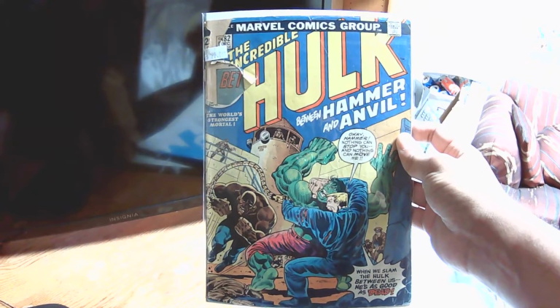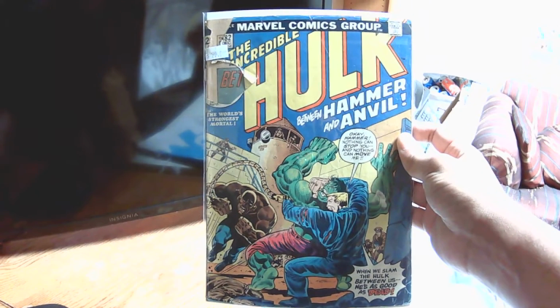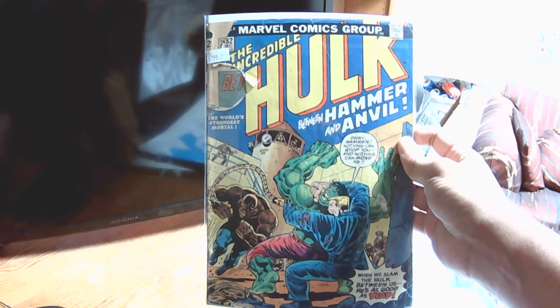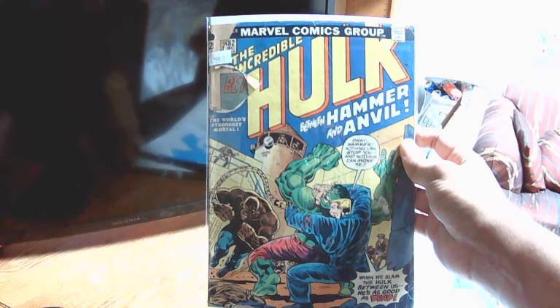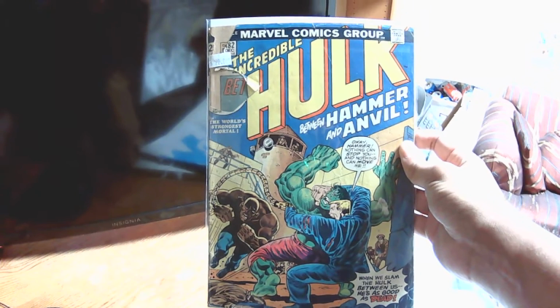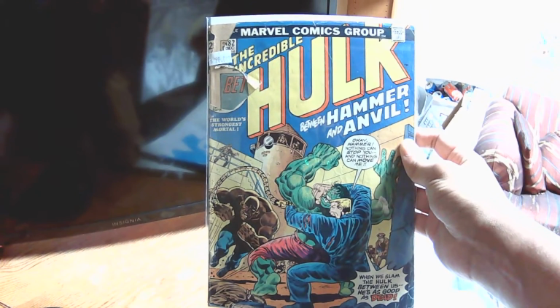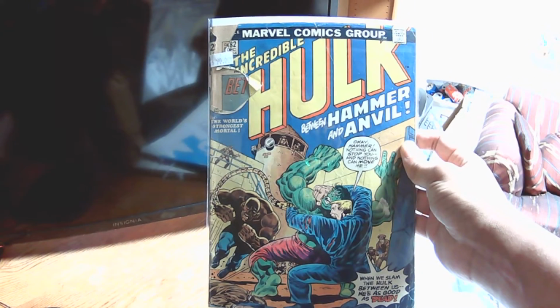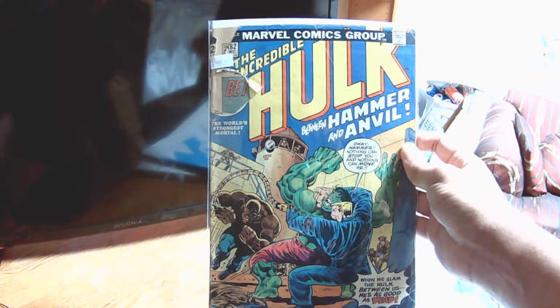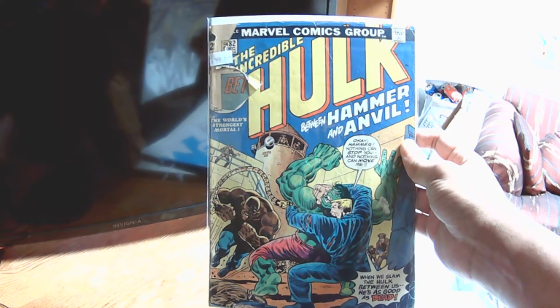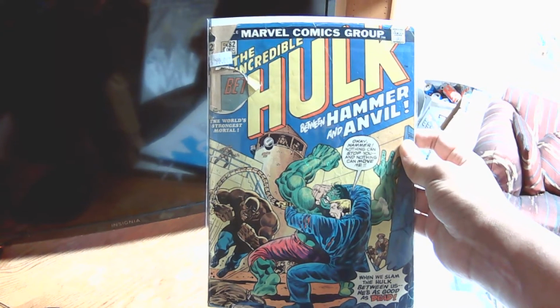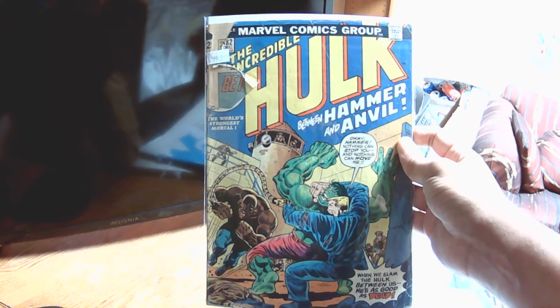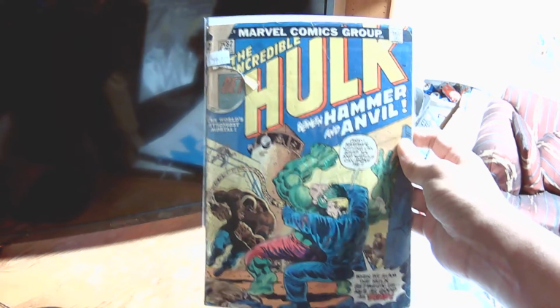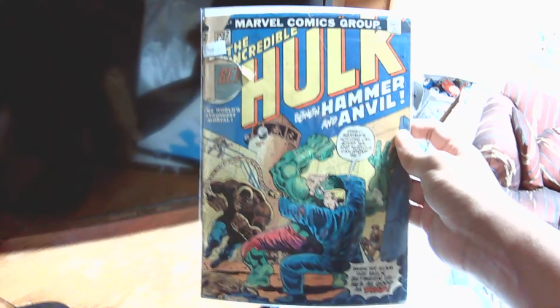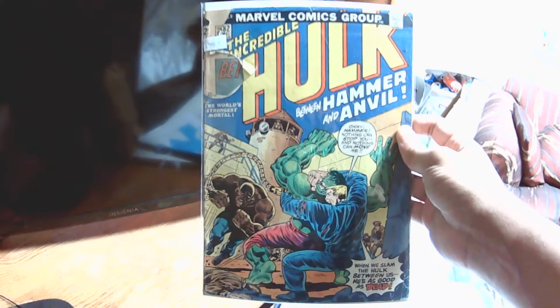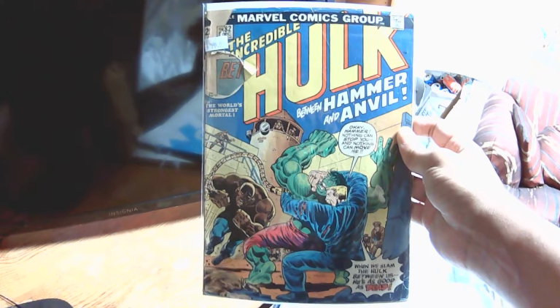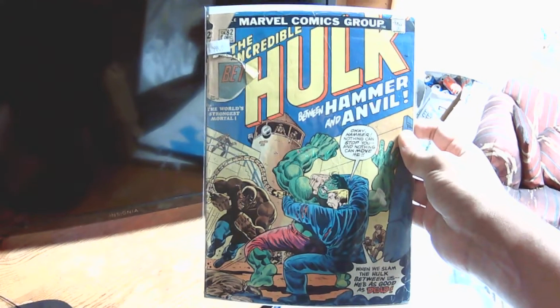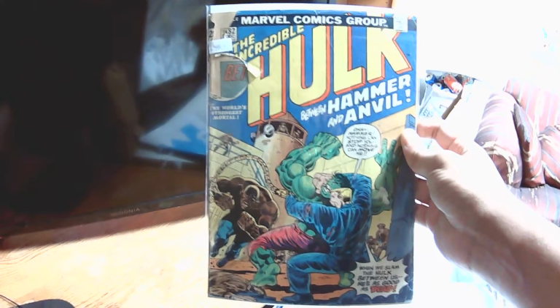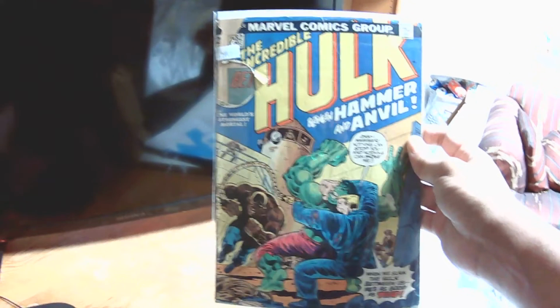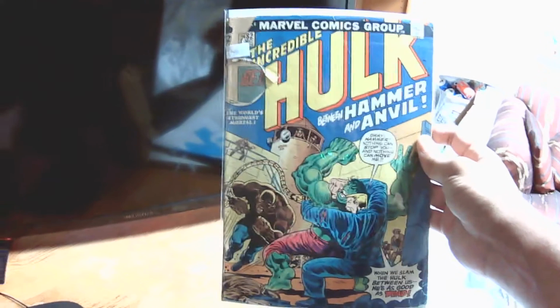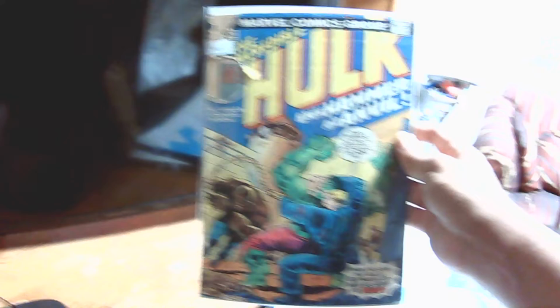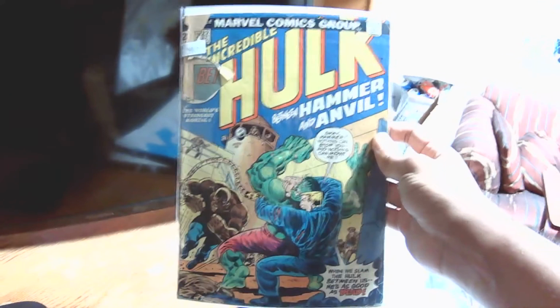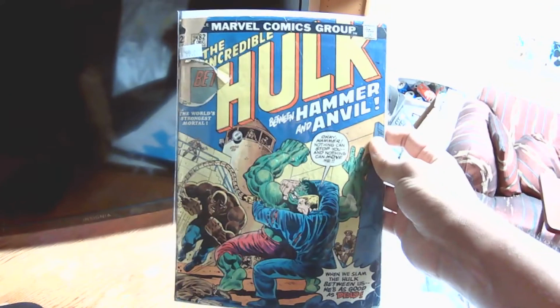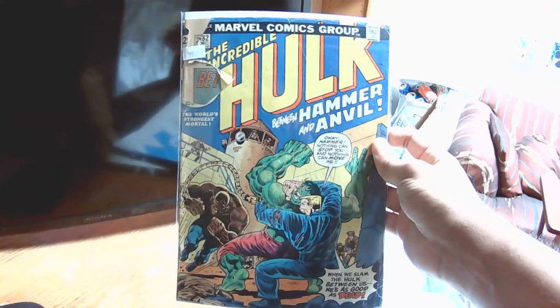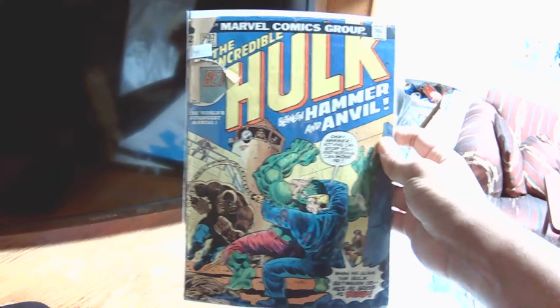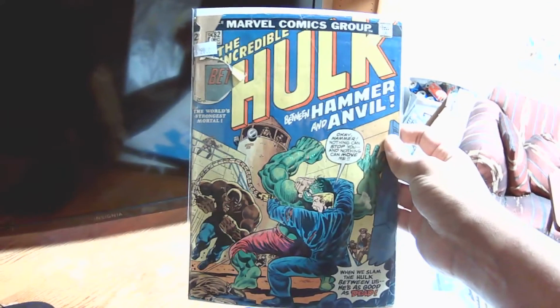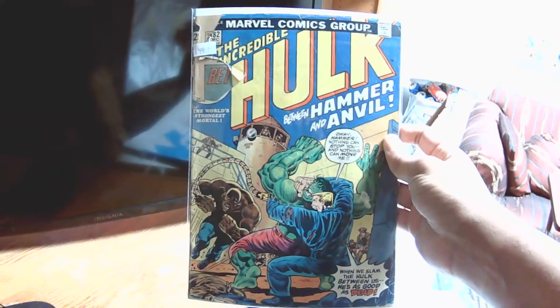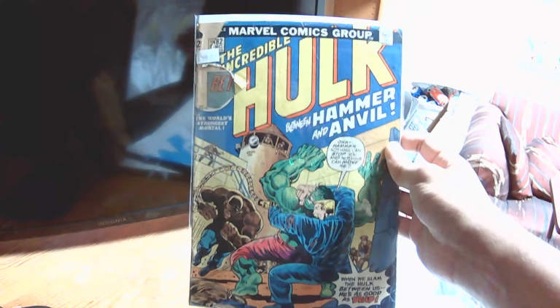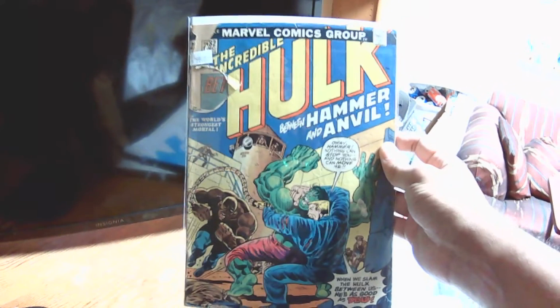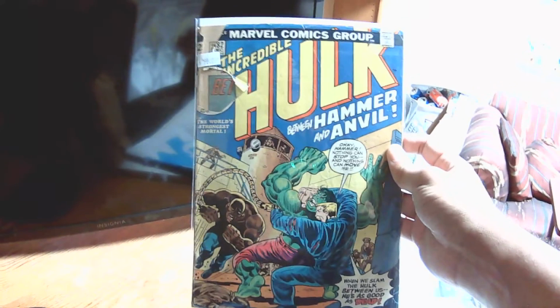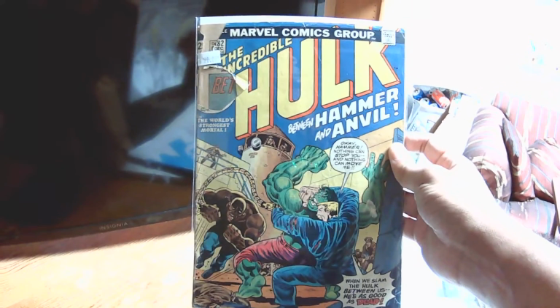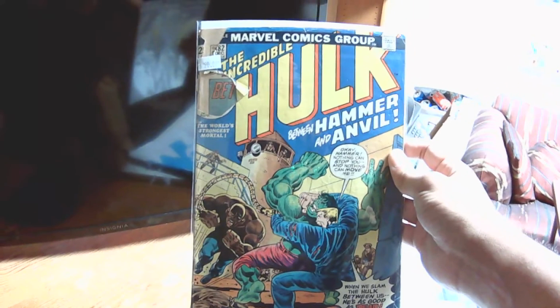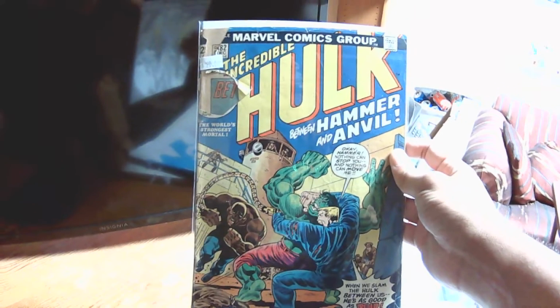Let me know in the comments what the best deal you ever got on a single issue was.